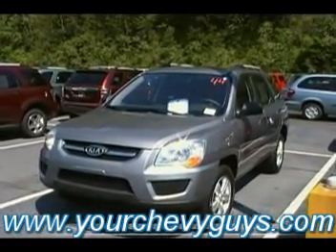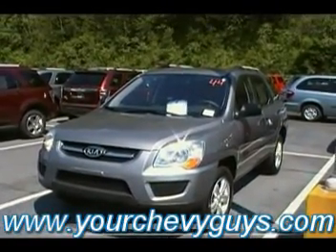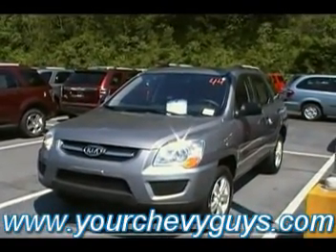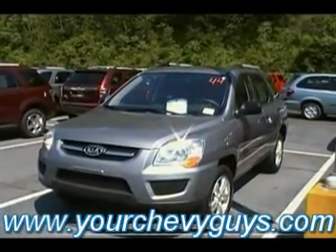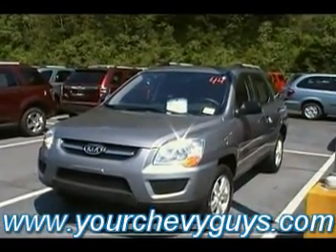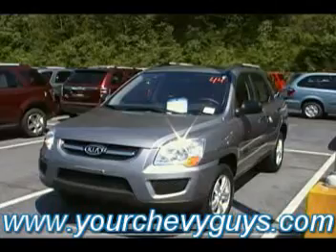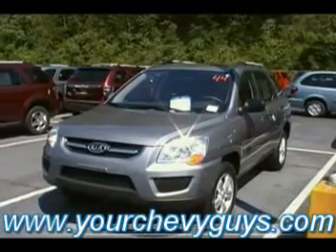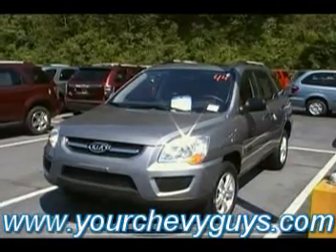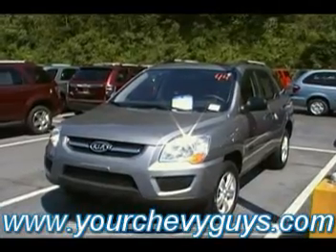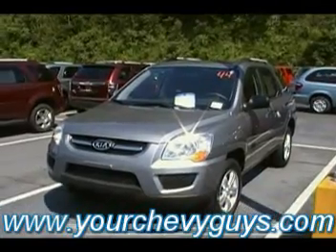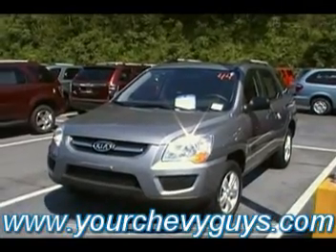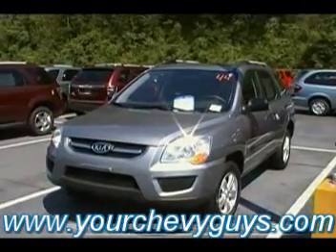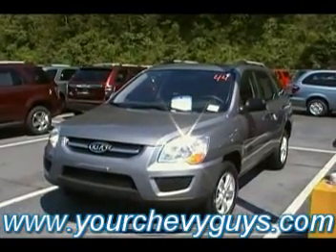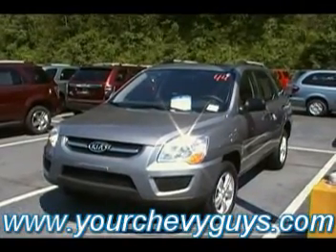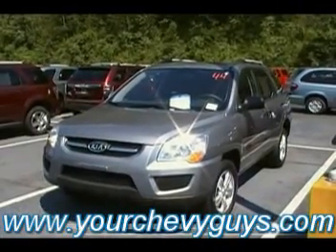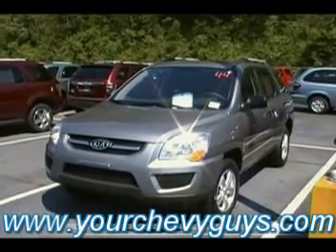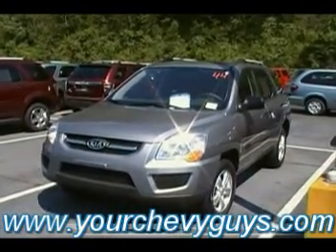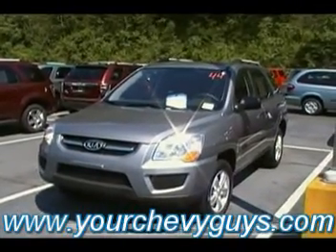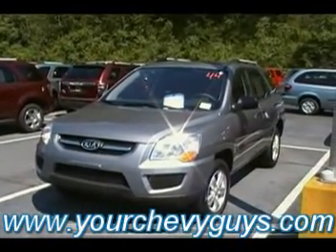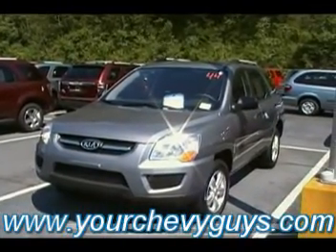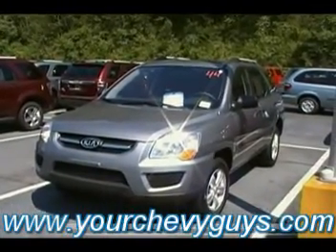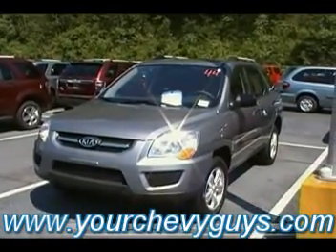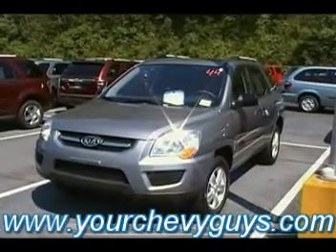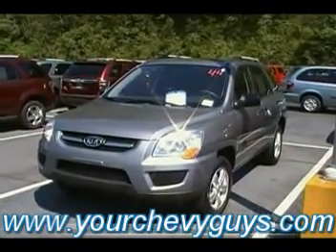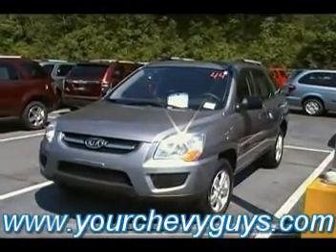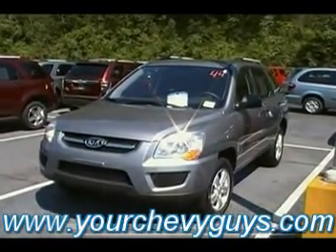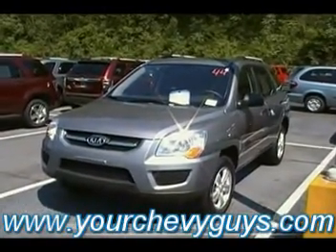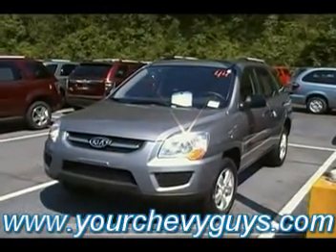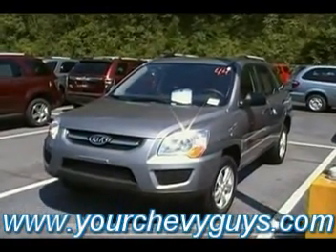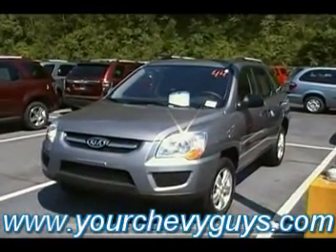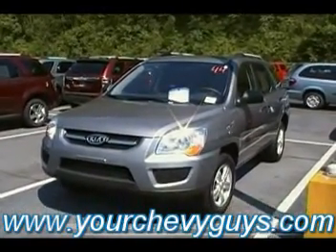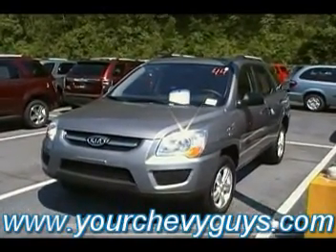Ready for you to come test drive it. Don't forget guys, we are yourchevyguys.com. Come see us at Mountain View Downtown.